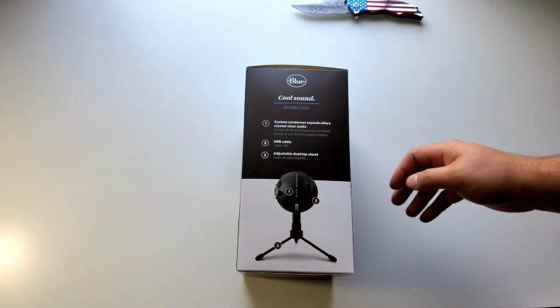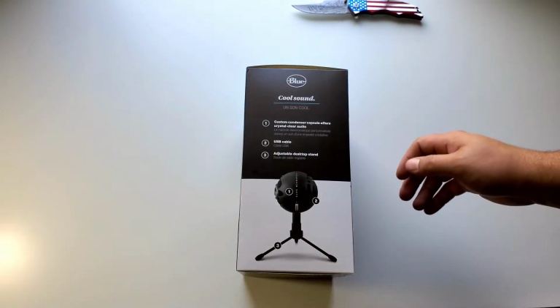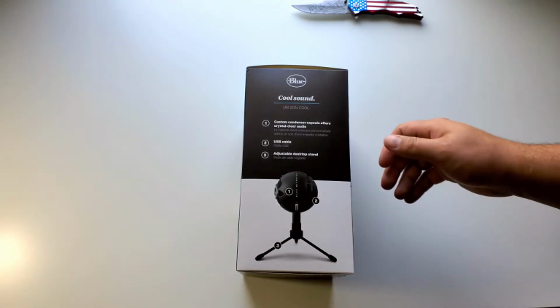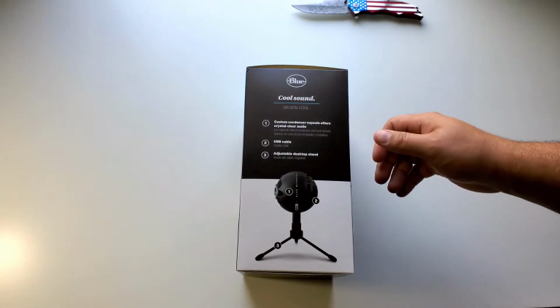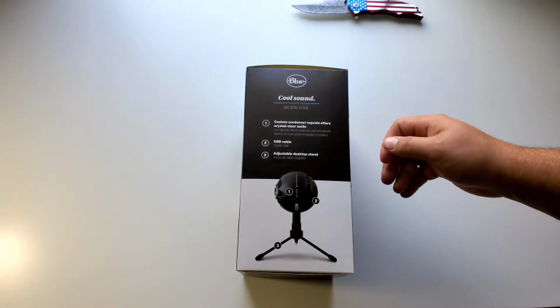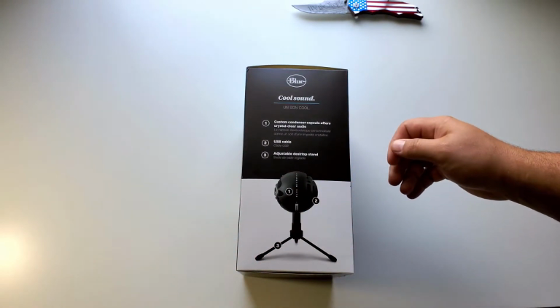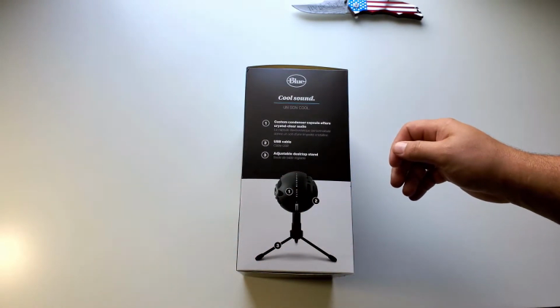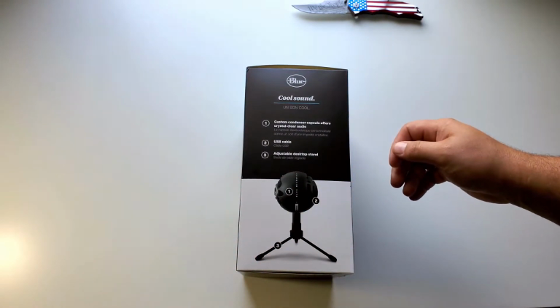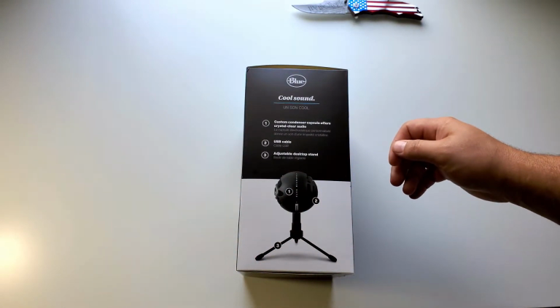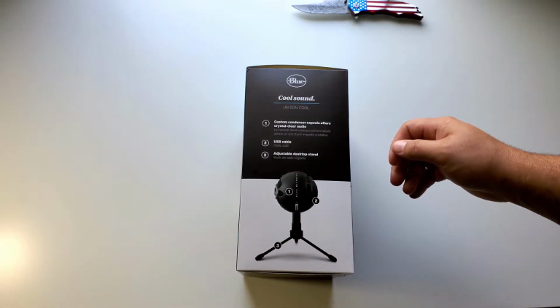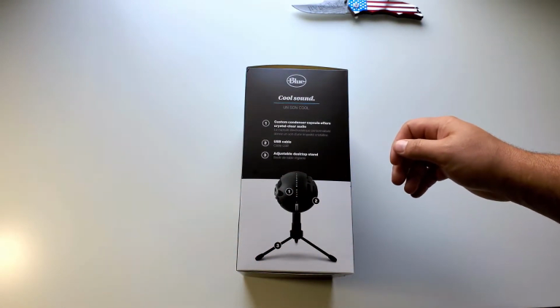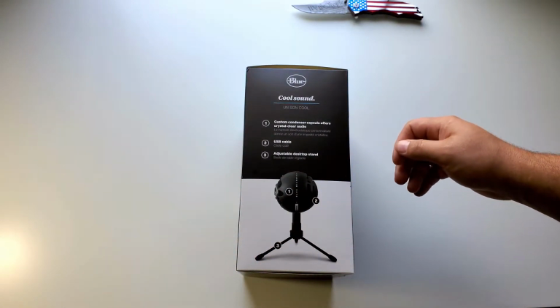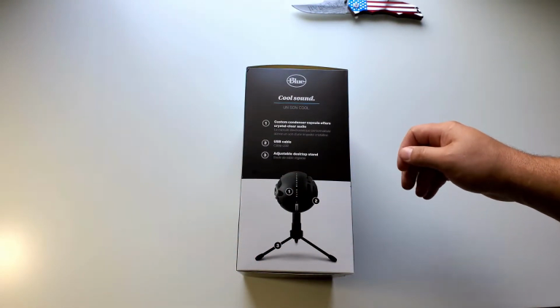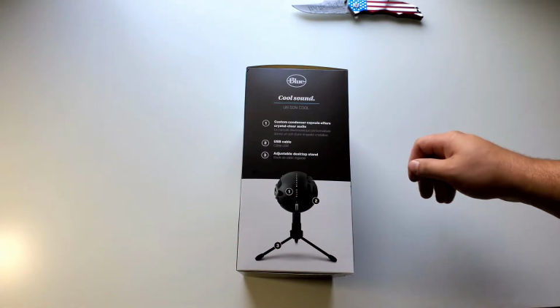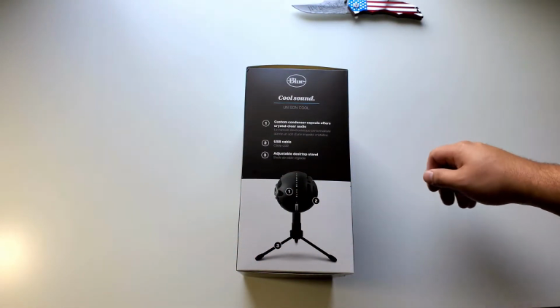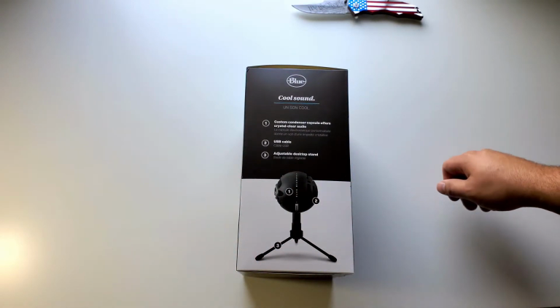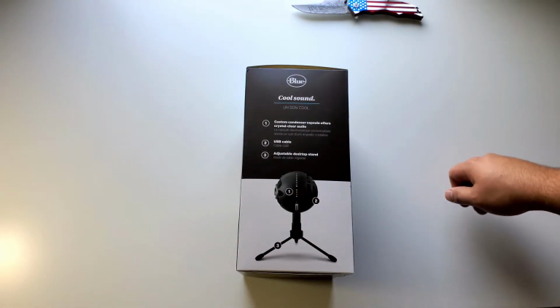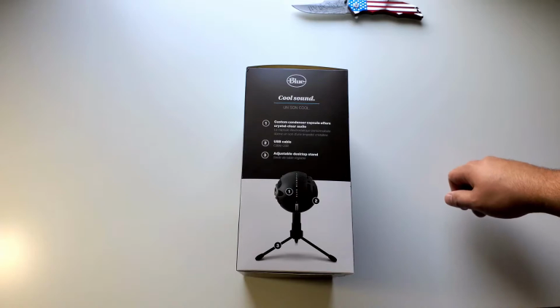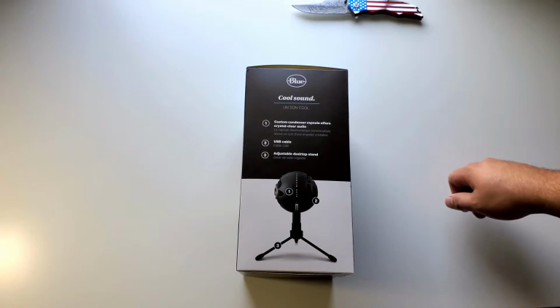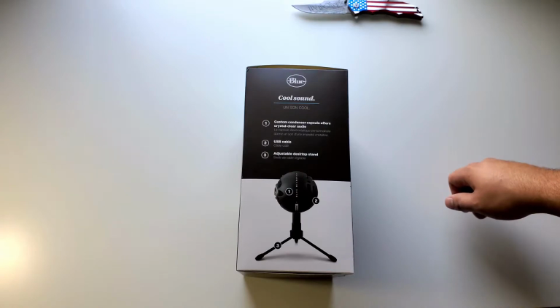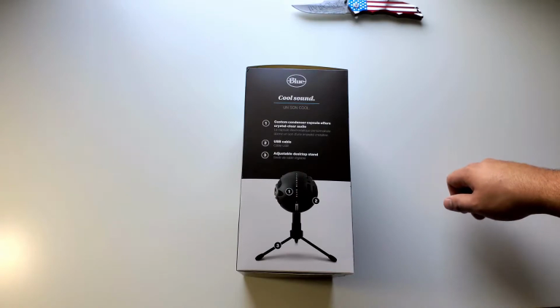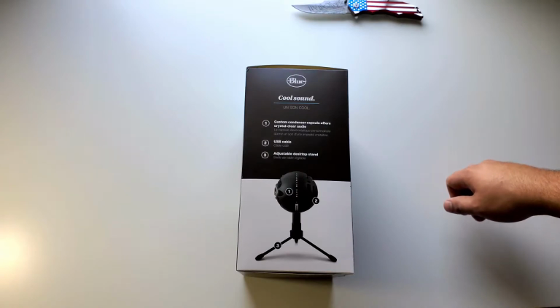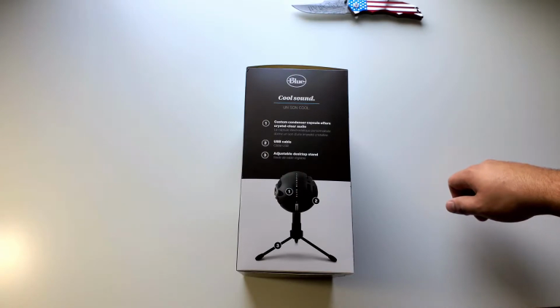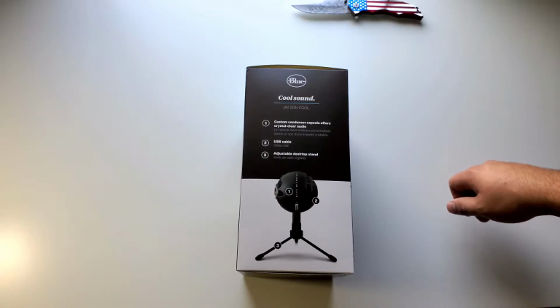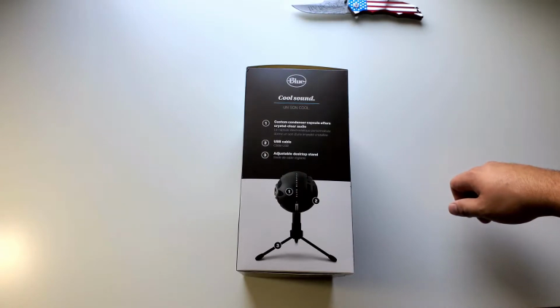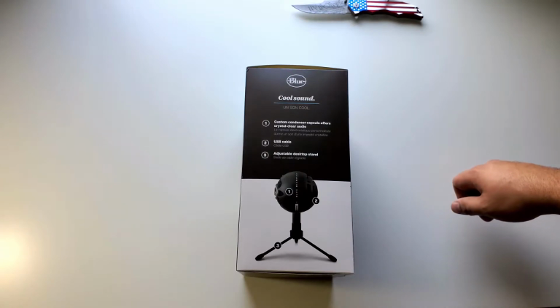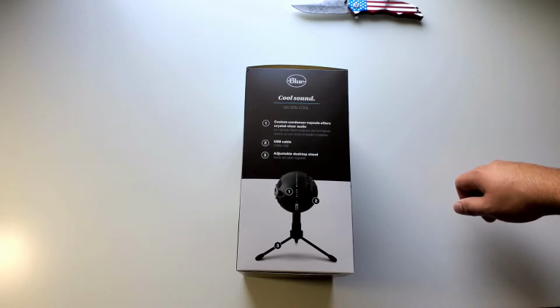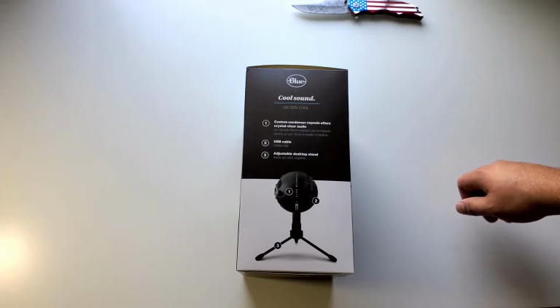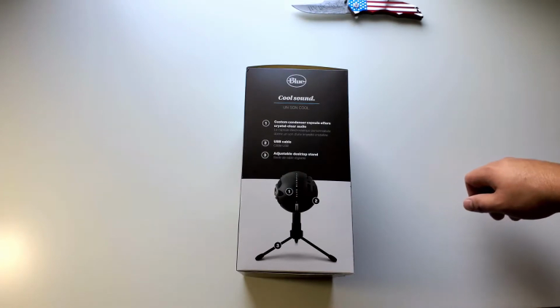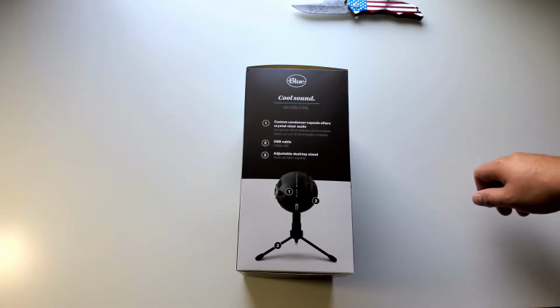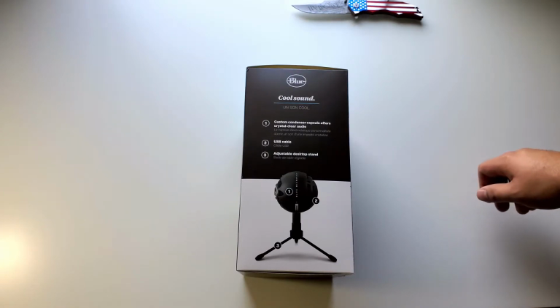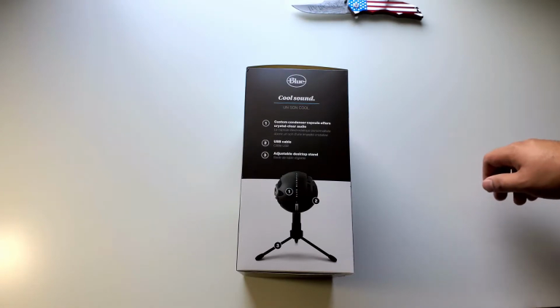It comes with a USB cable, adjustable desktop stand, and the capsule microphone.